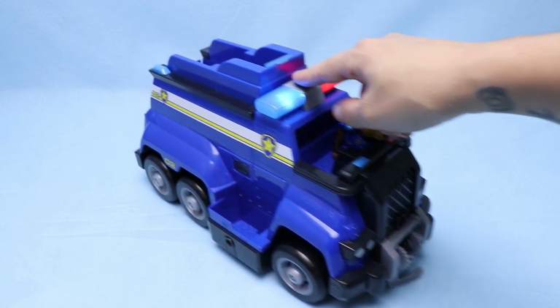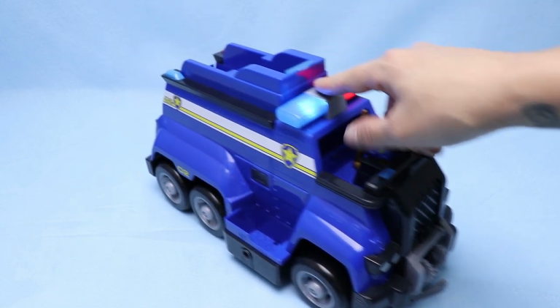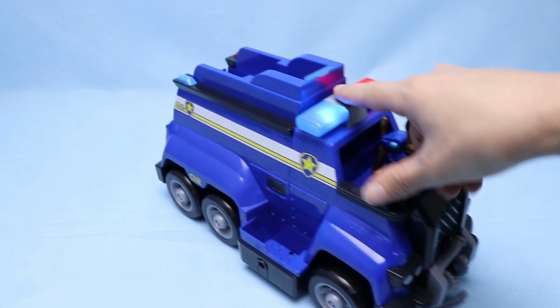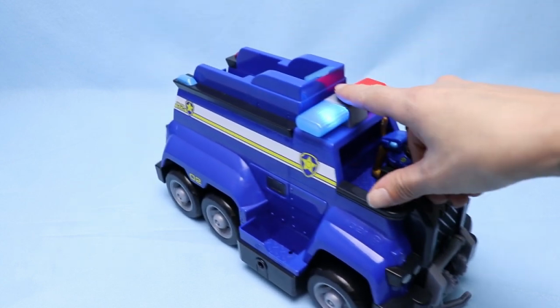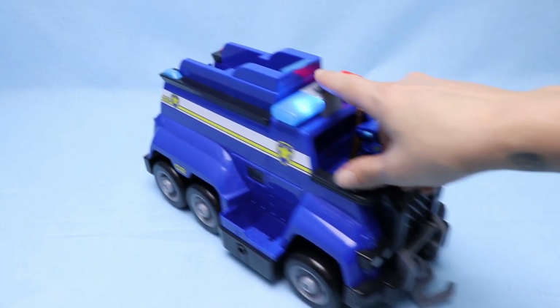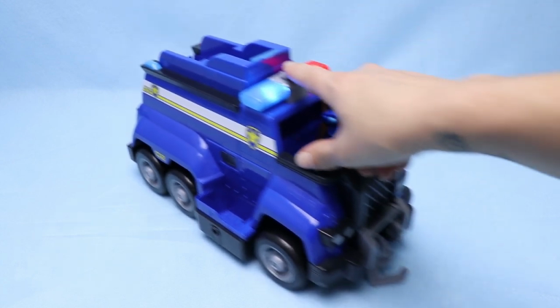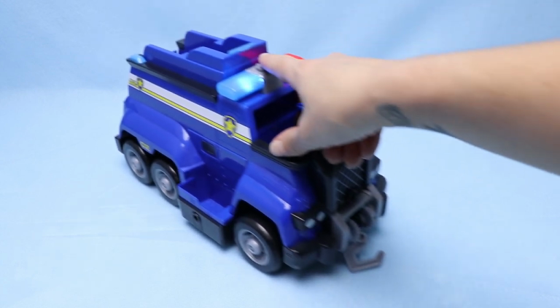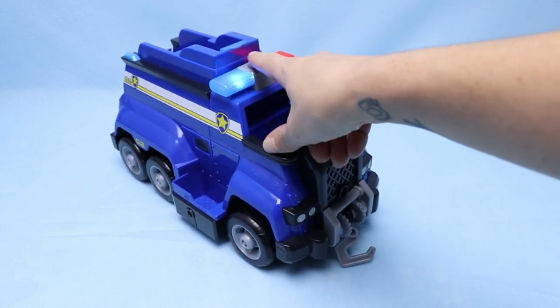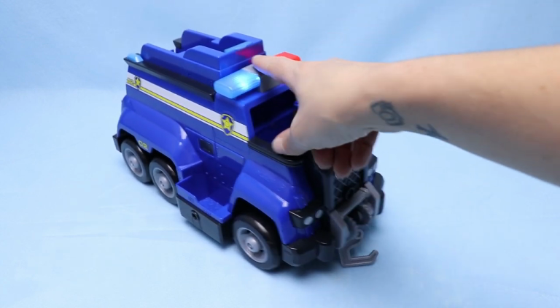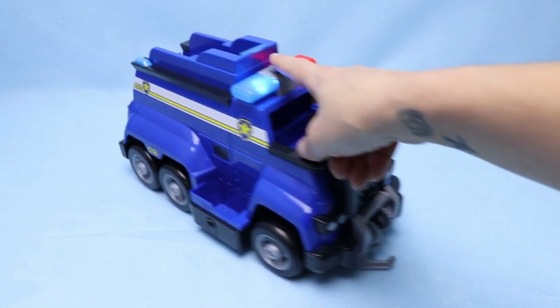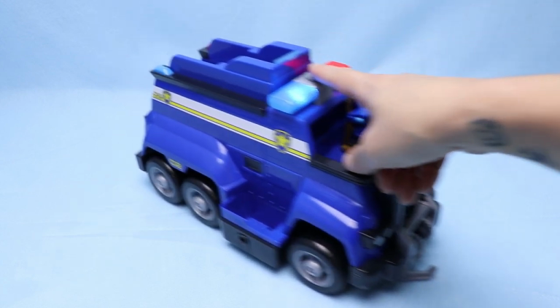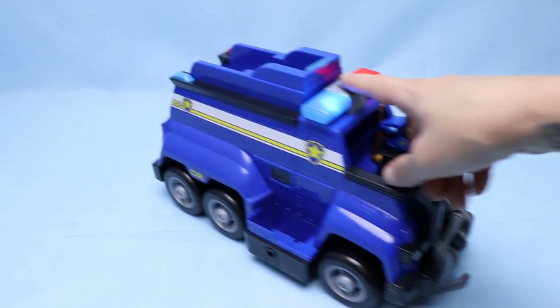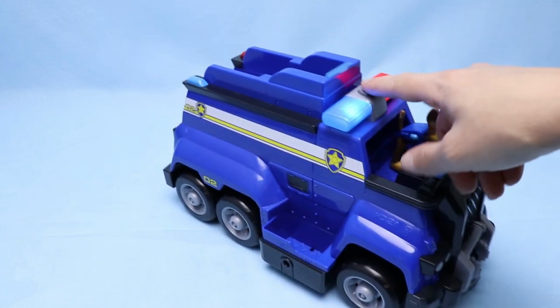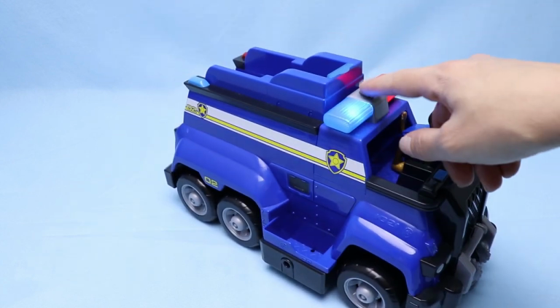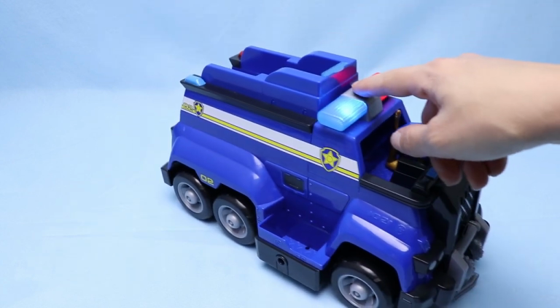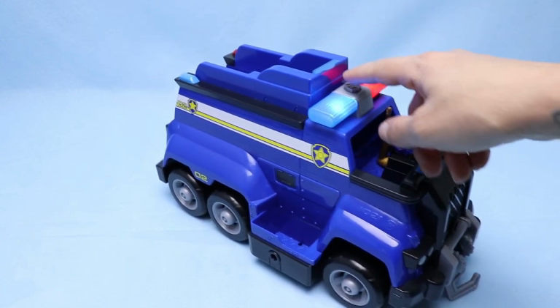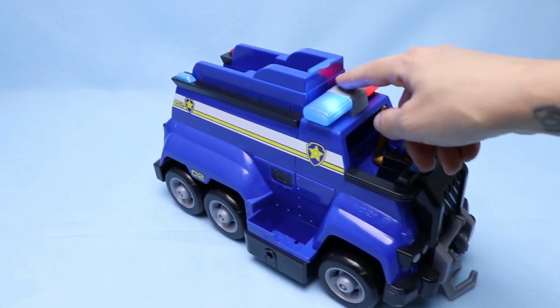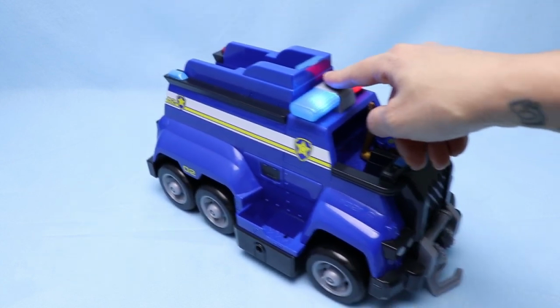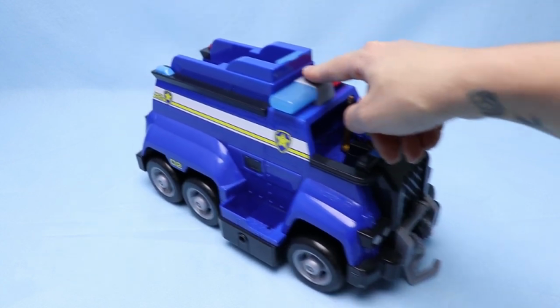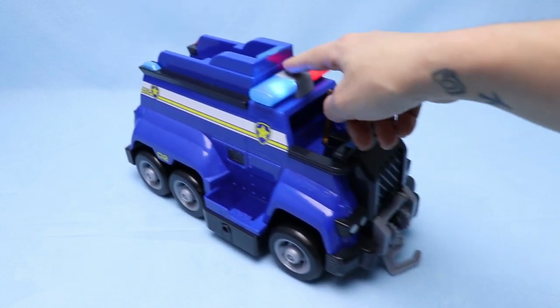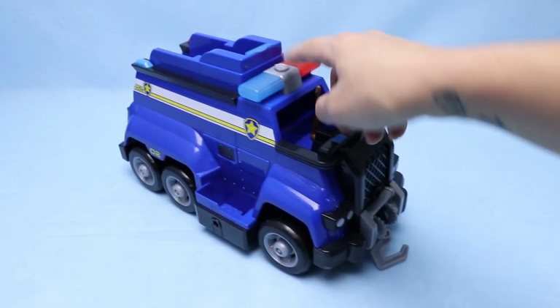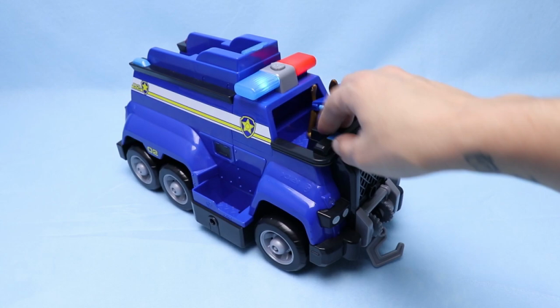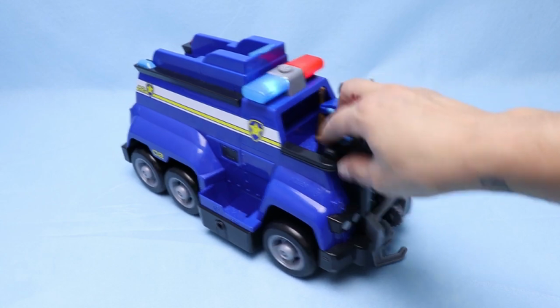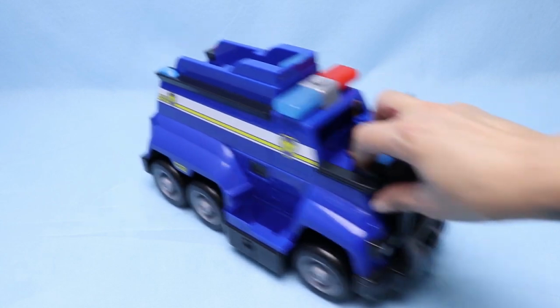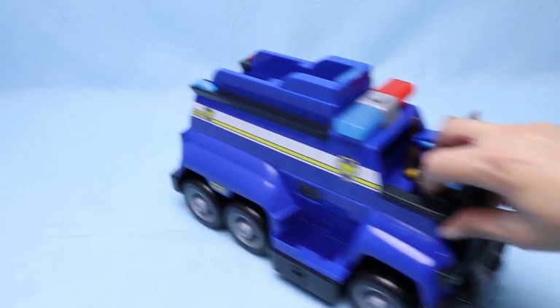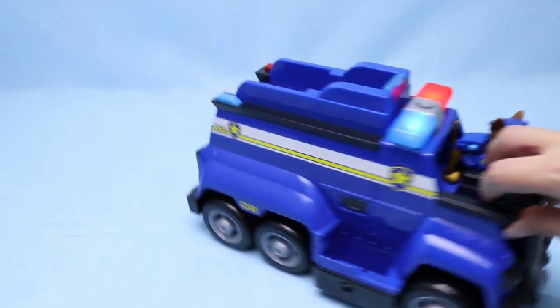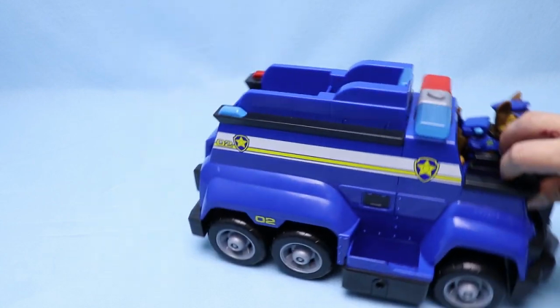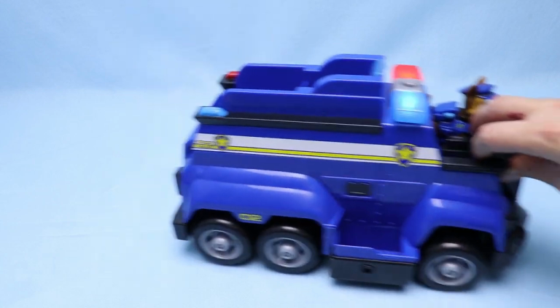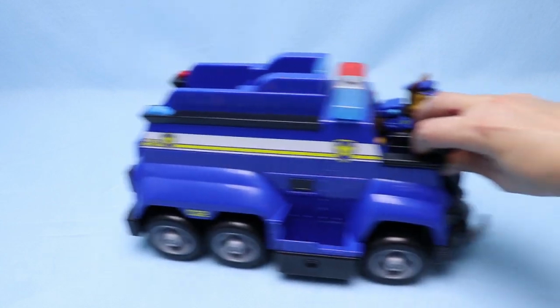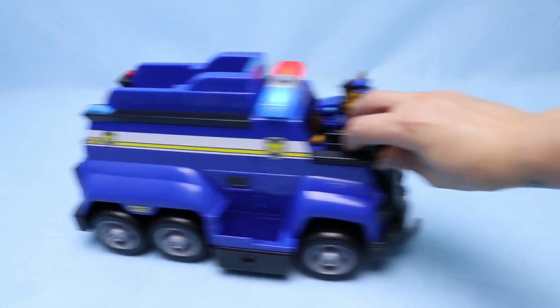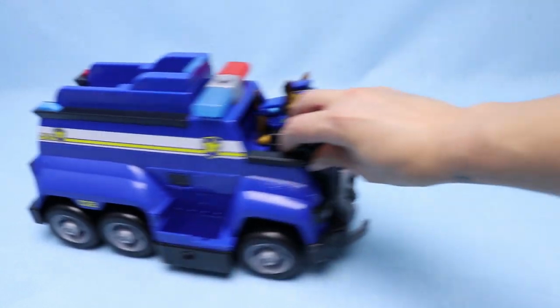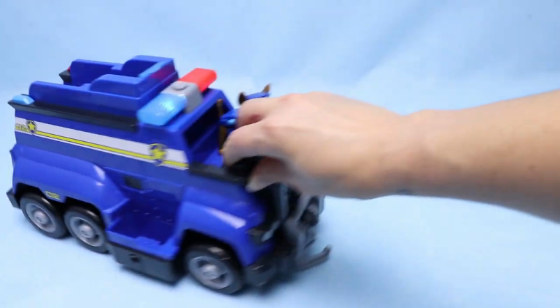This ultimate rescue vehicle is so much fun — it makes noise. Those are cool sounds!